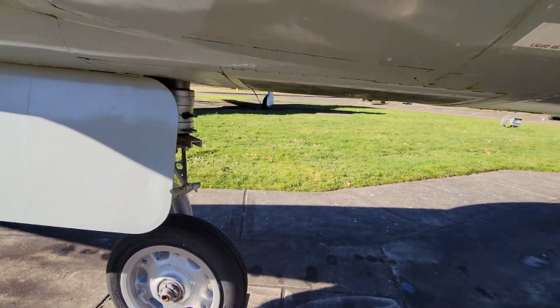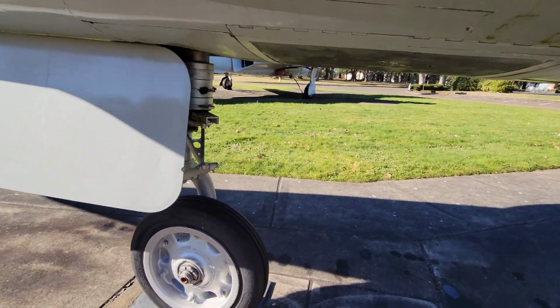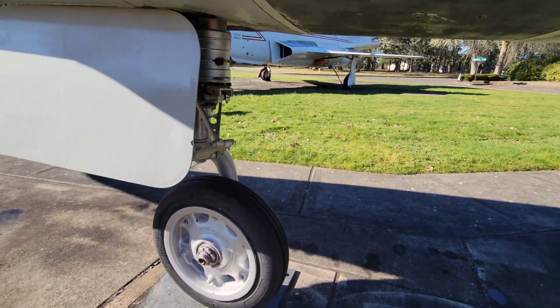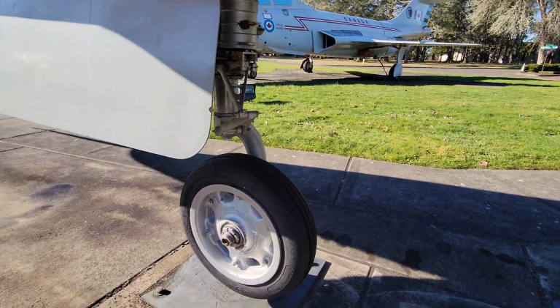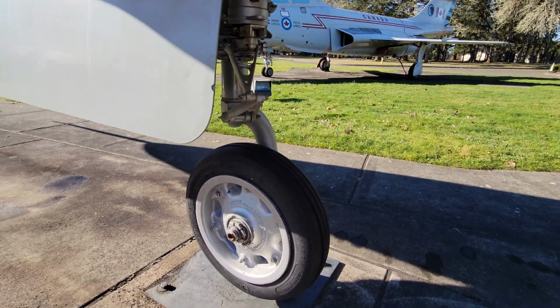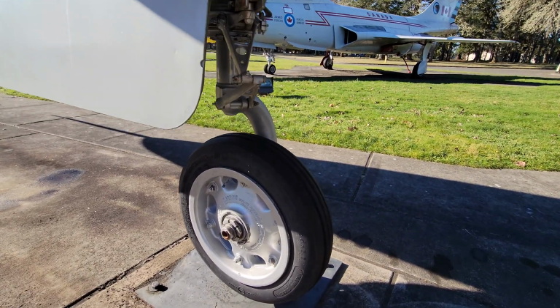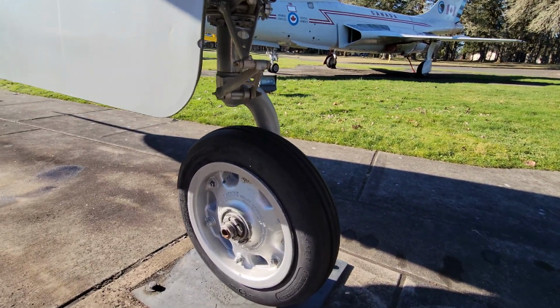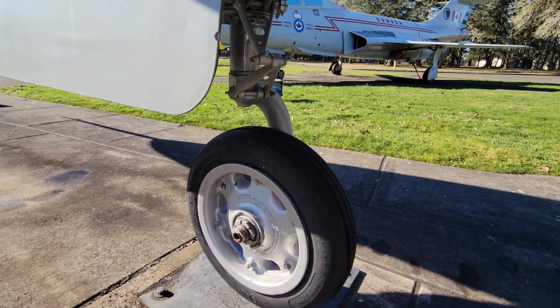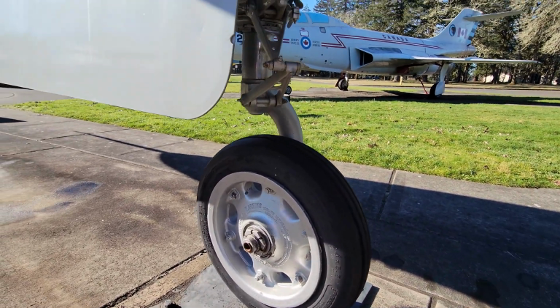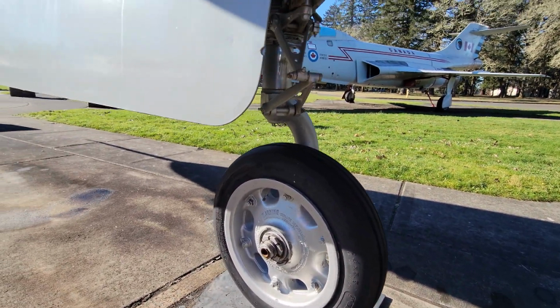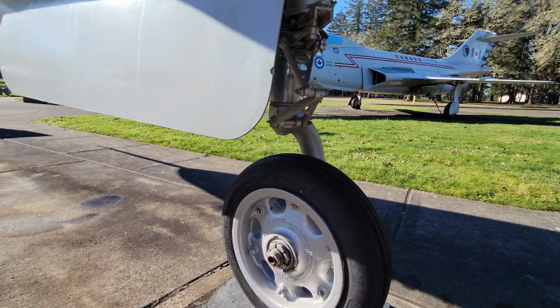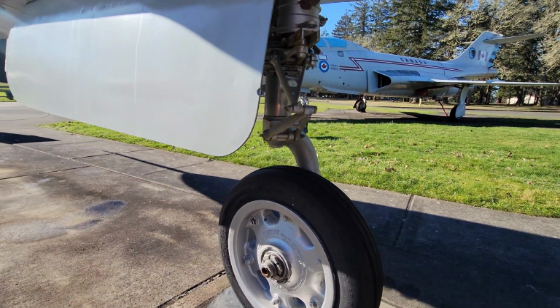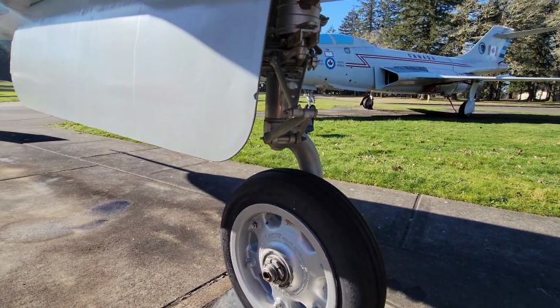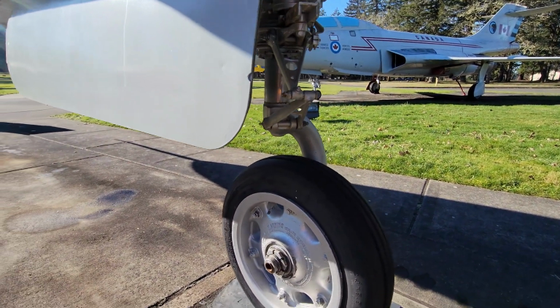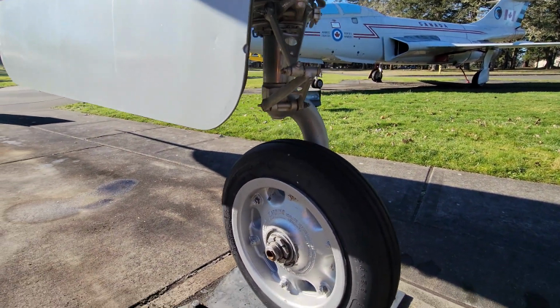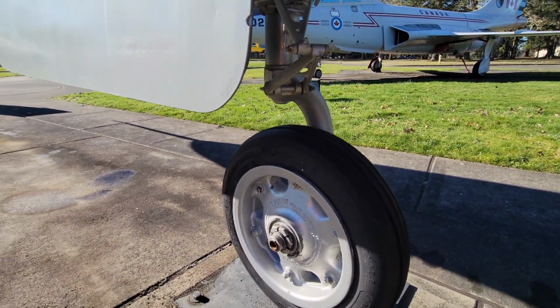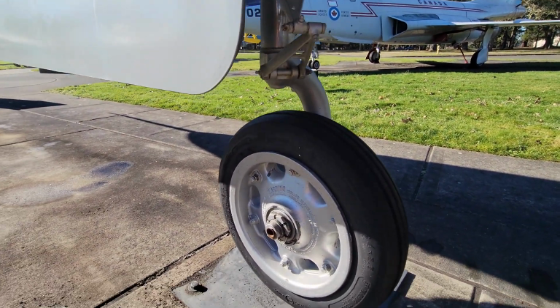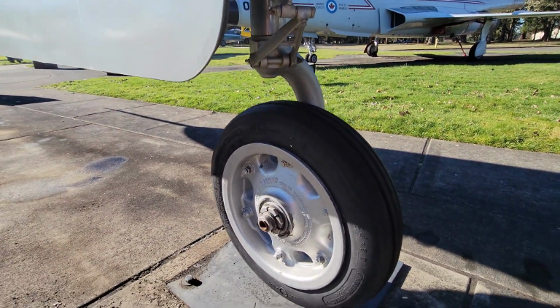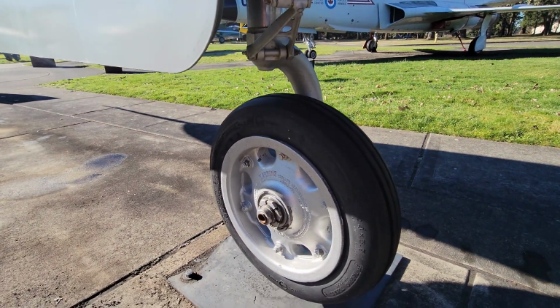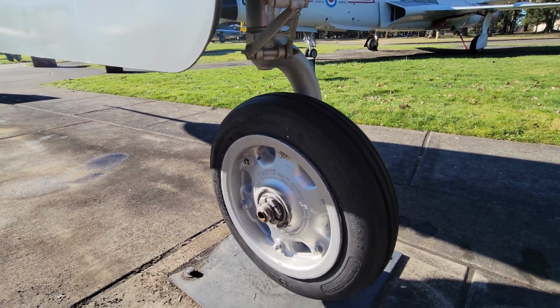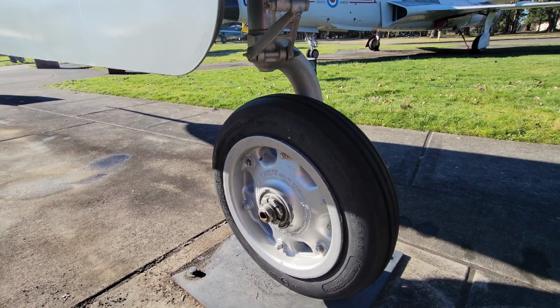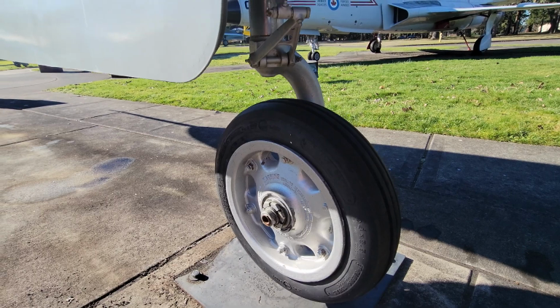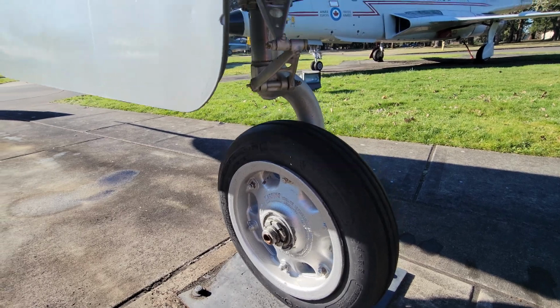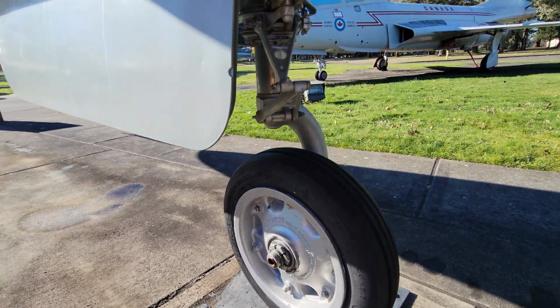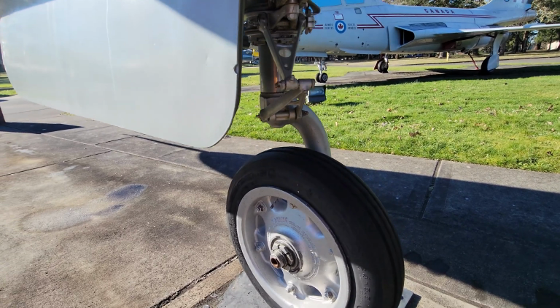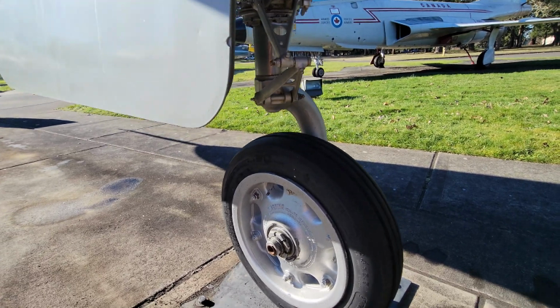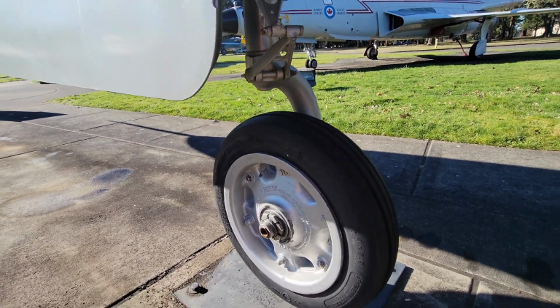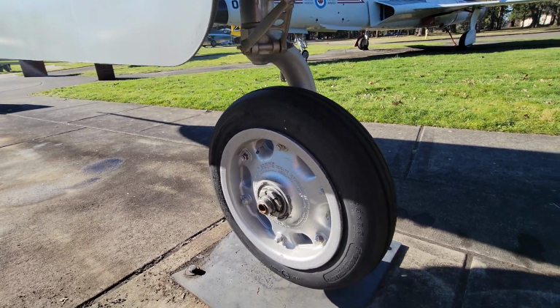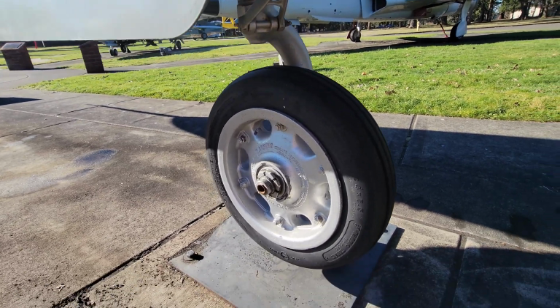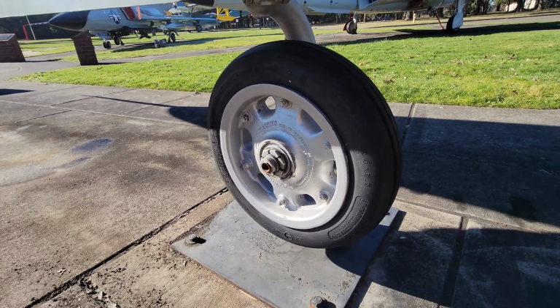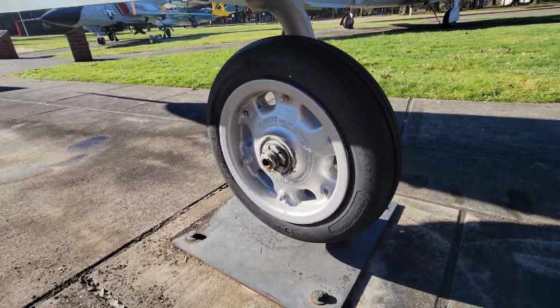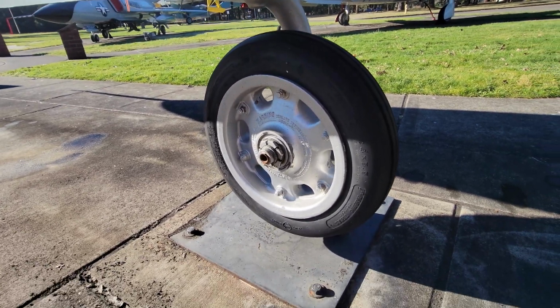Another difference from the F-106 is that instead of having two wheels on the nose gear, this has a single wheel on the nose gear.